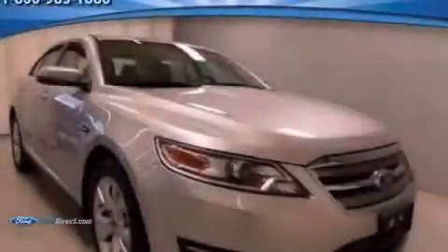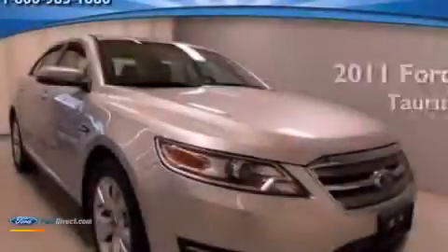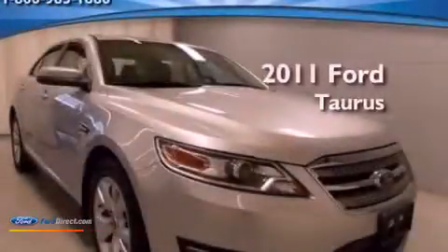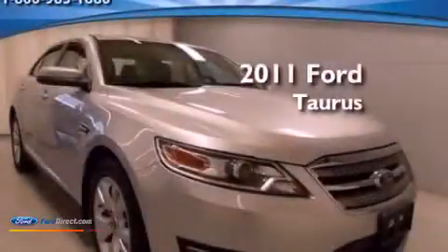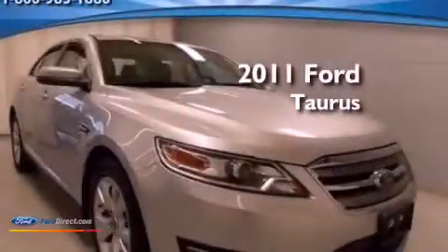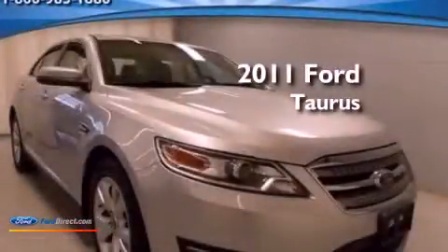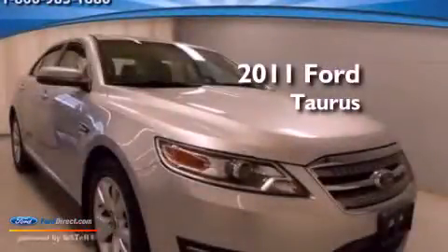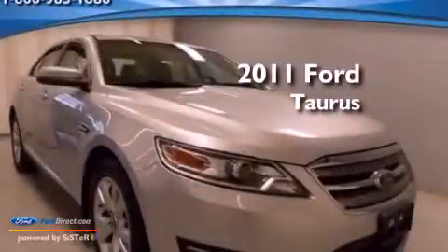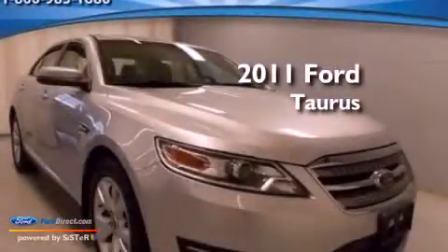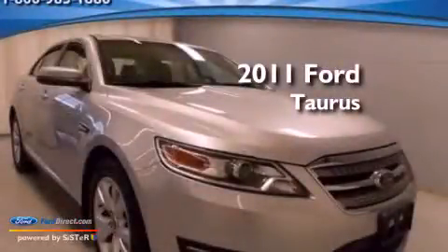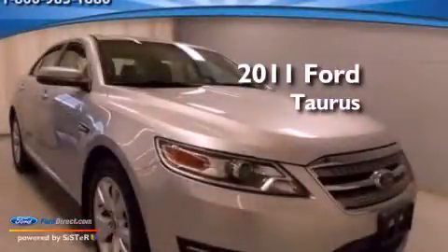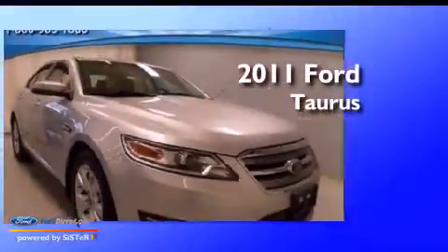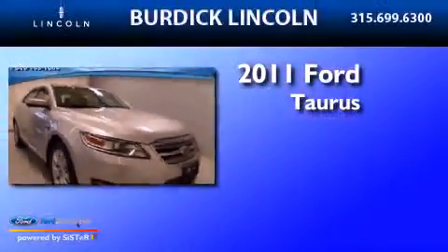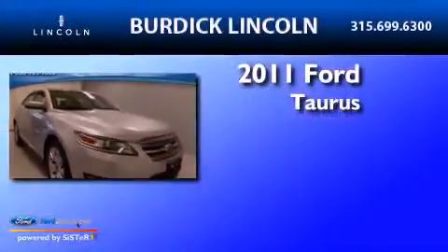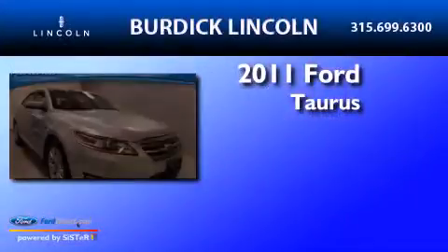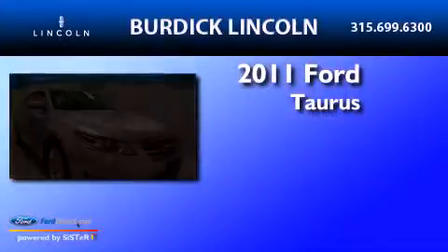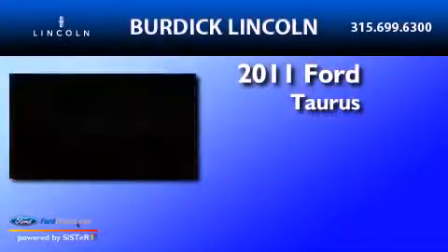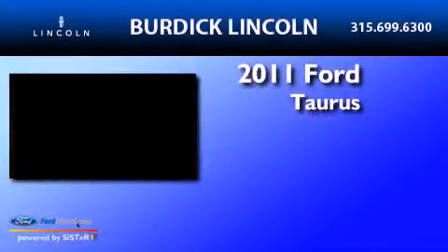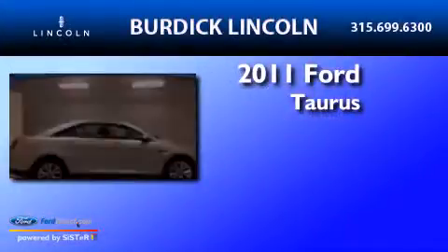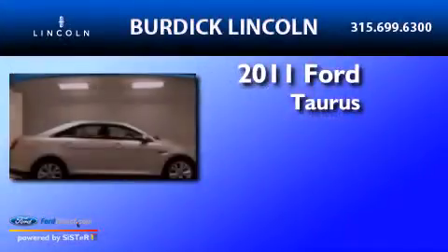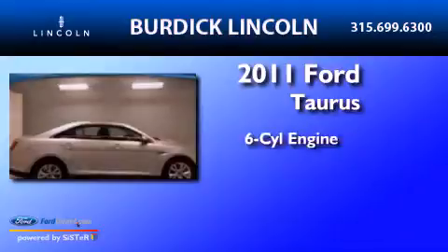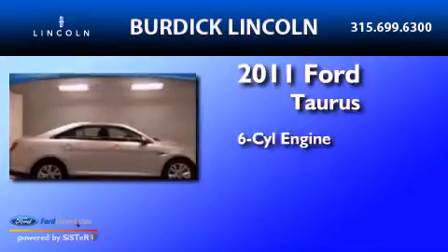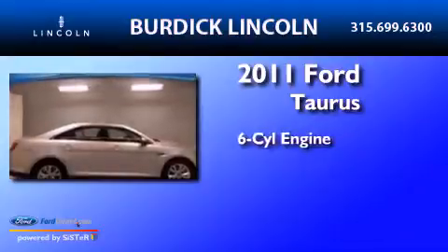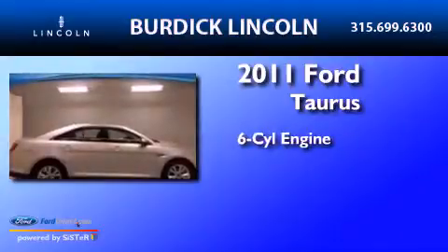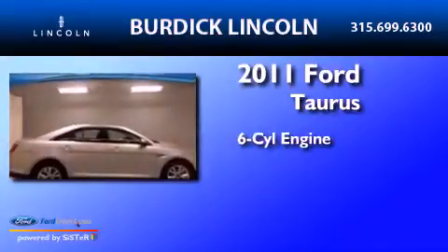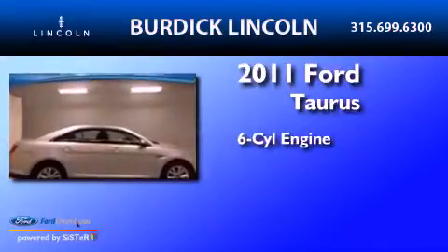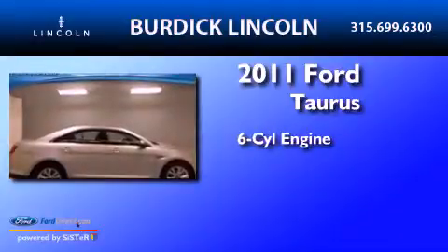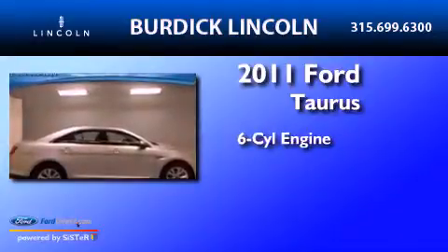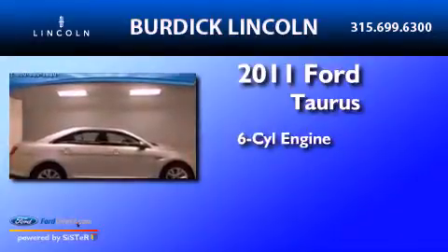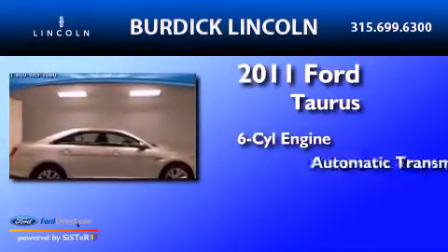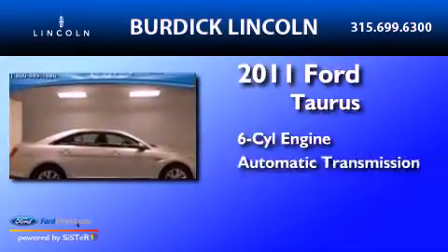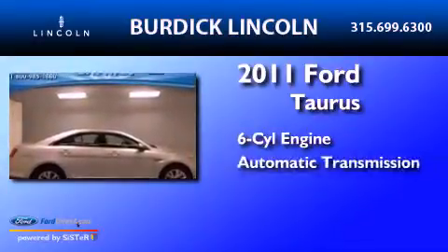This is a 2011 Ford Taurus. It features a six-cylinder engine and an automatic transmission.